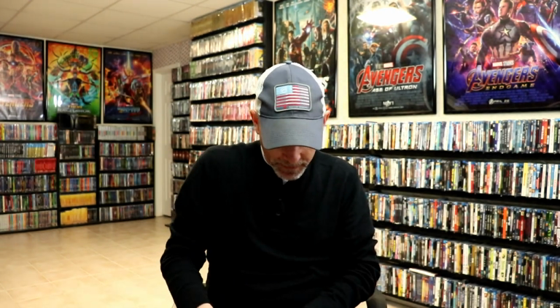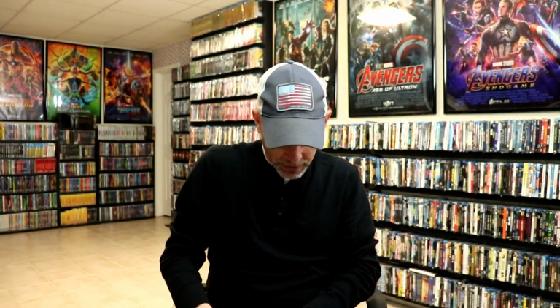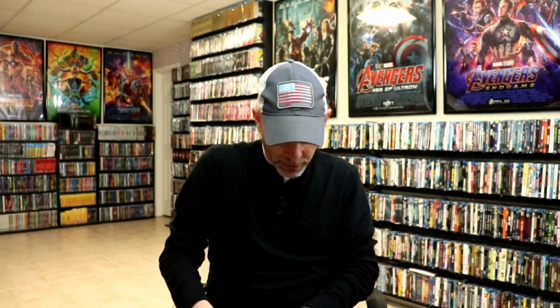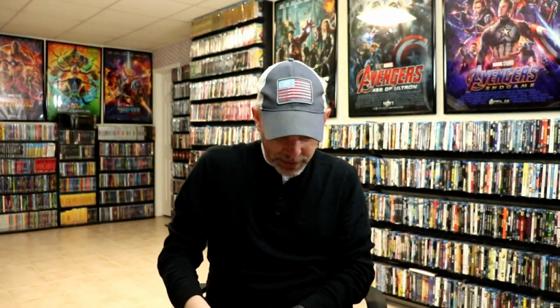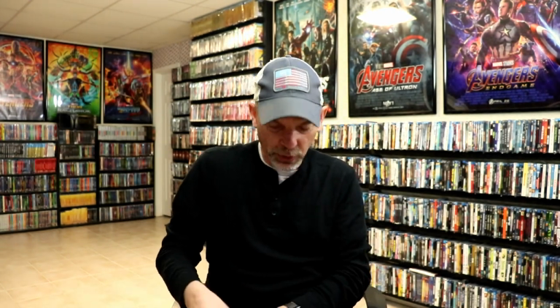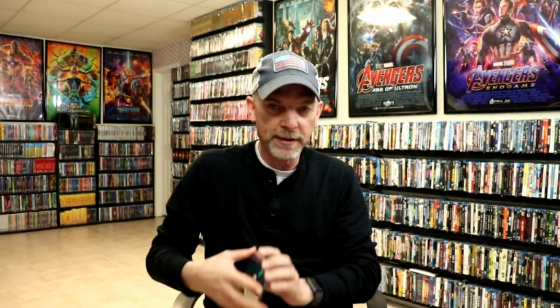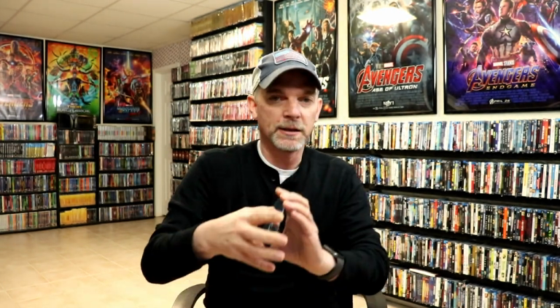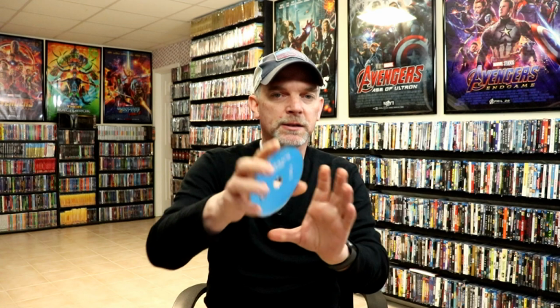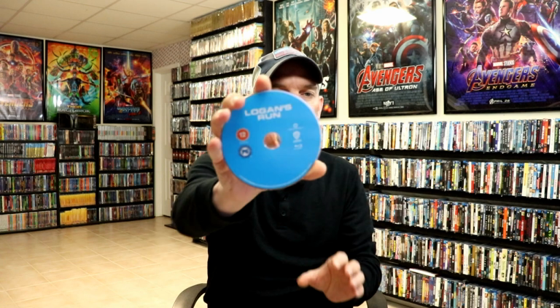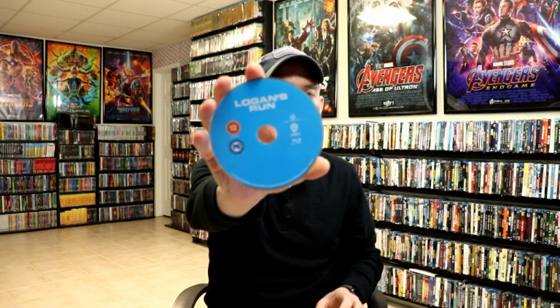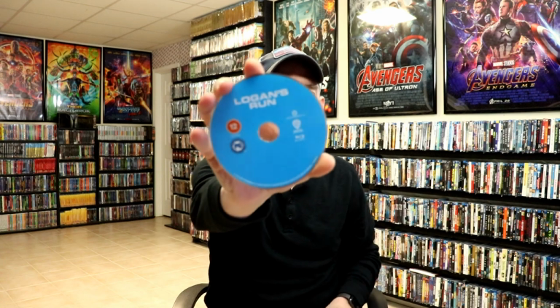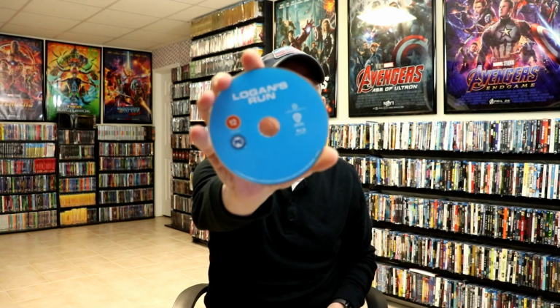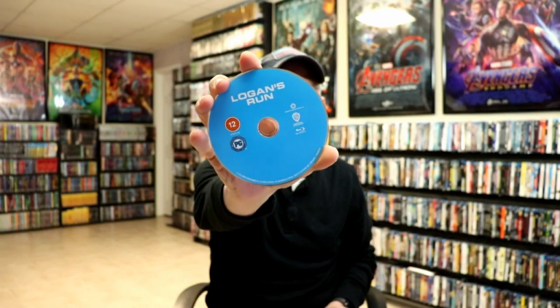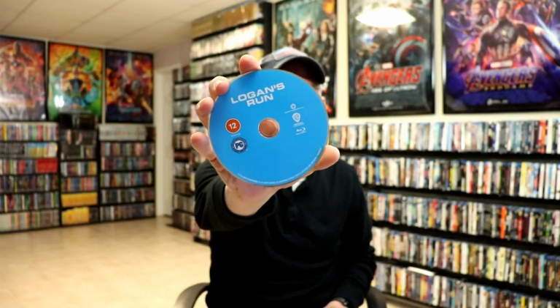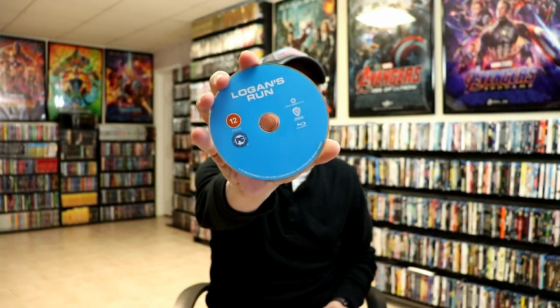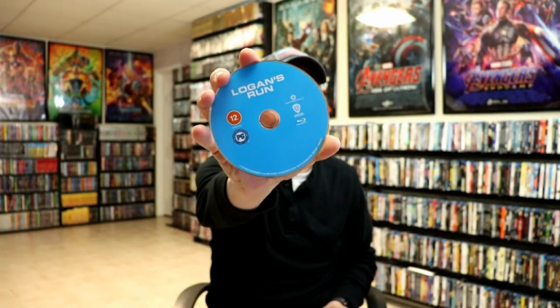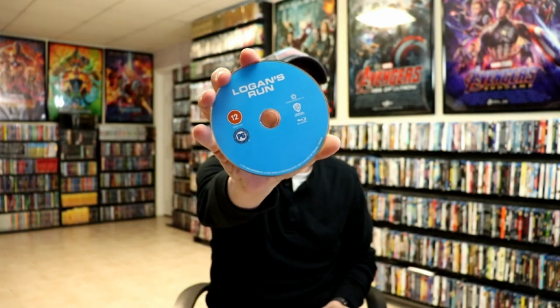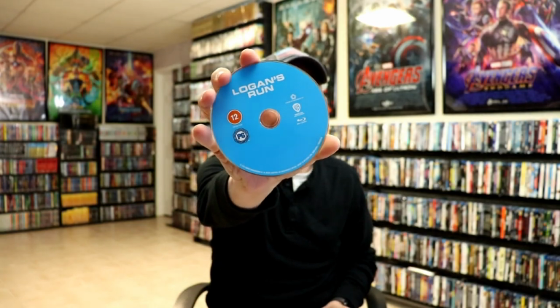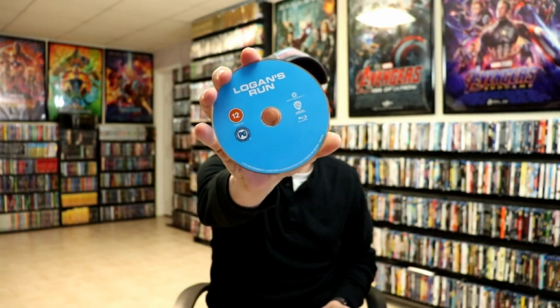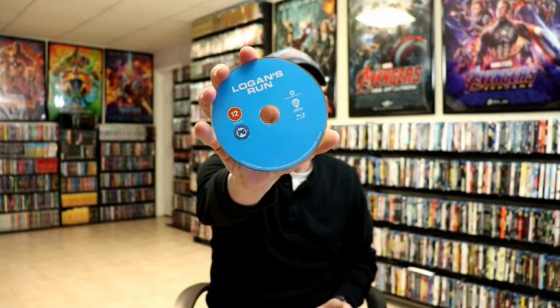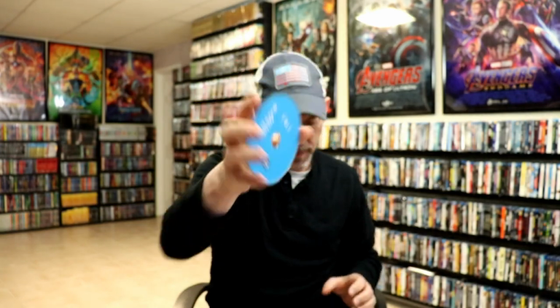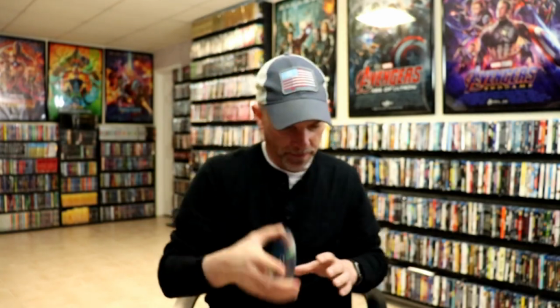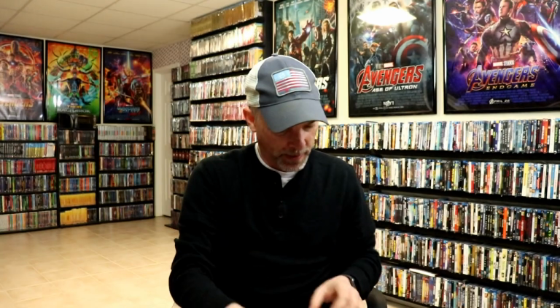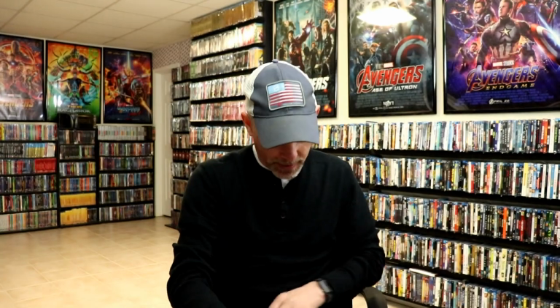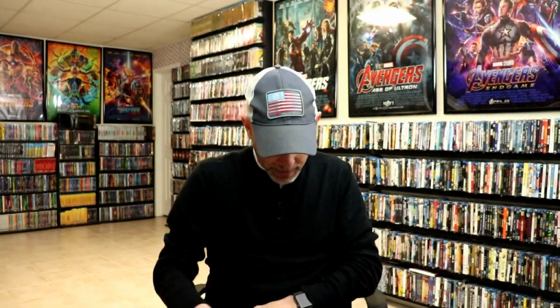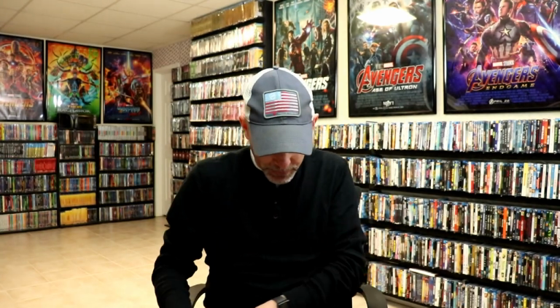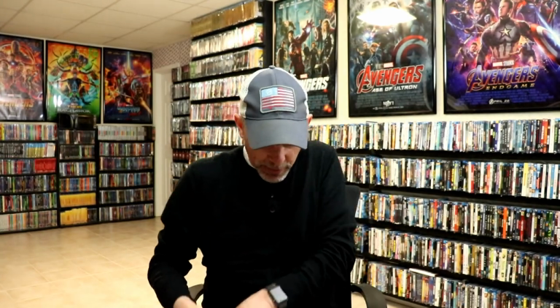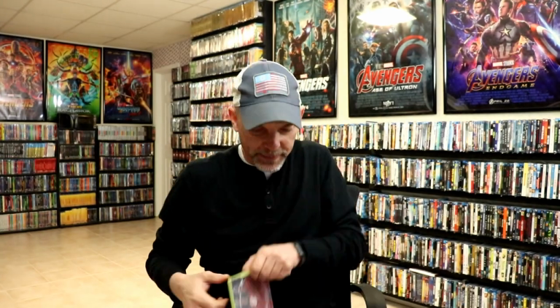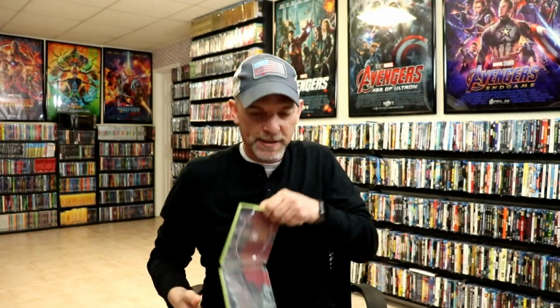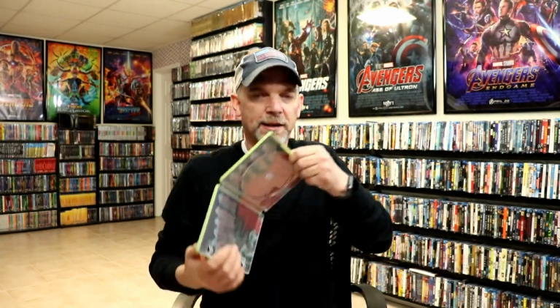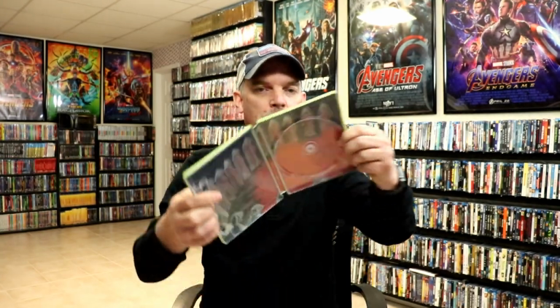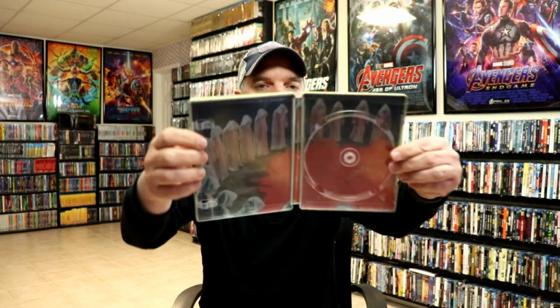So here's the Blu-ray disc with no disc art. And we do have some inside artwork.